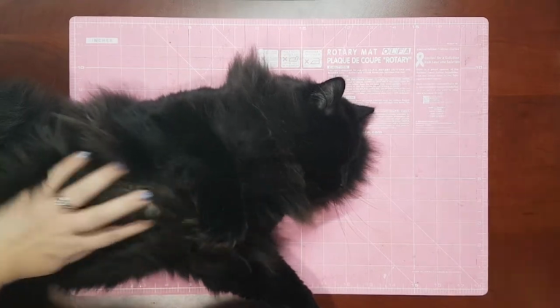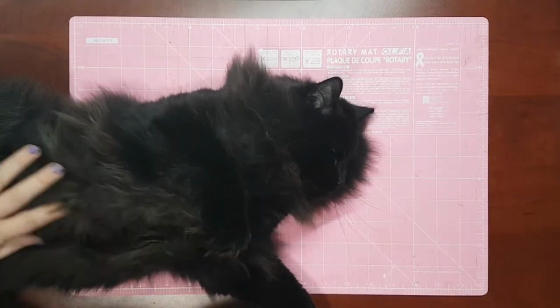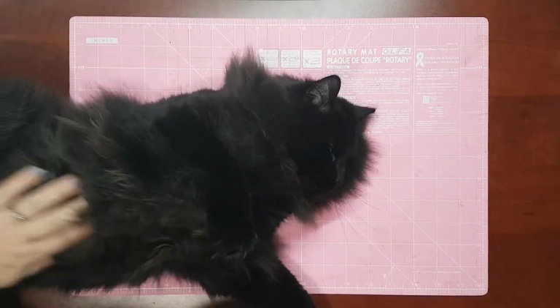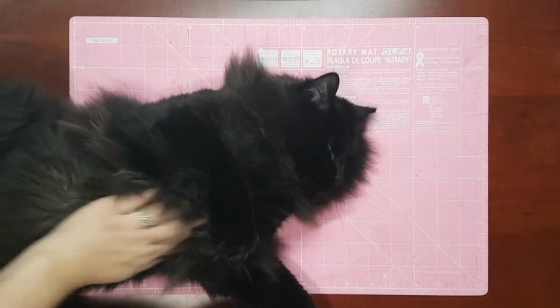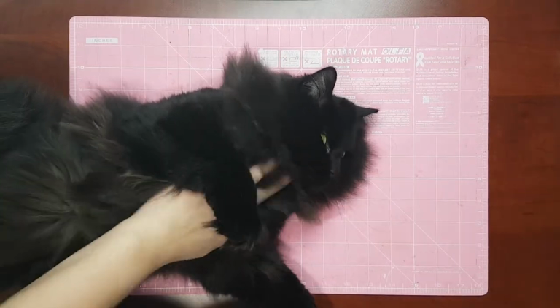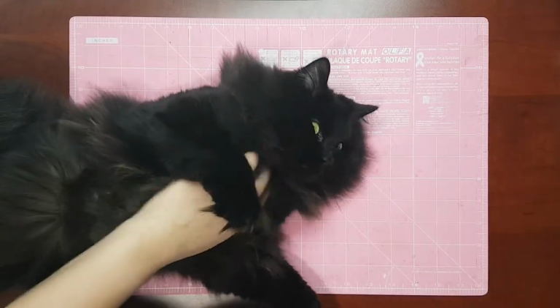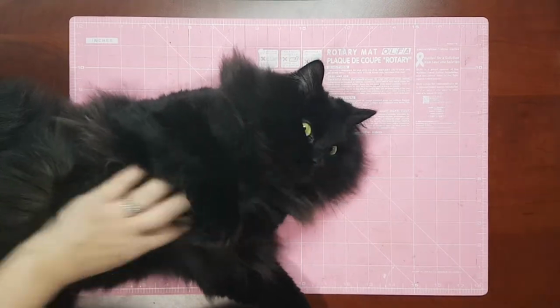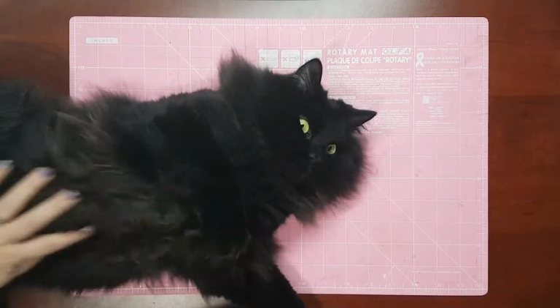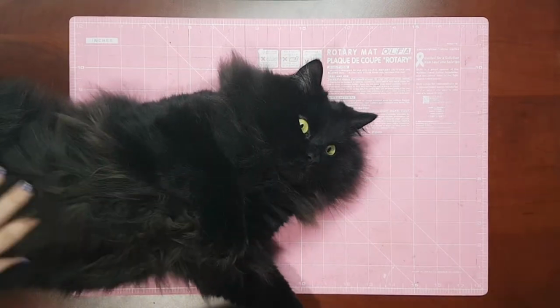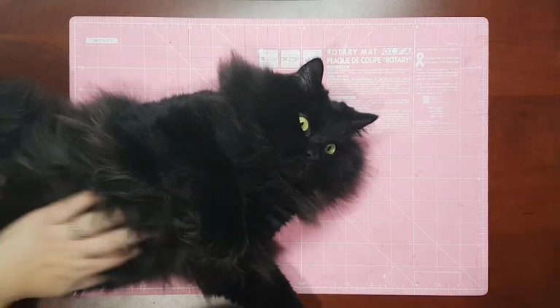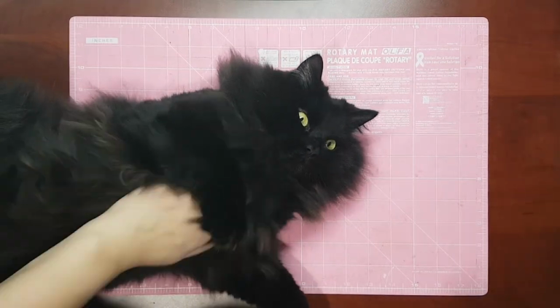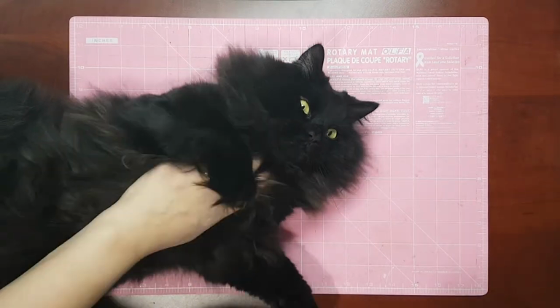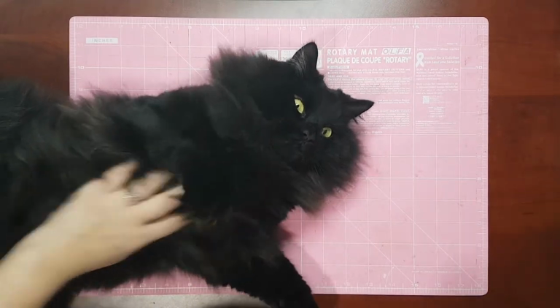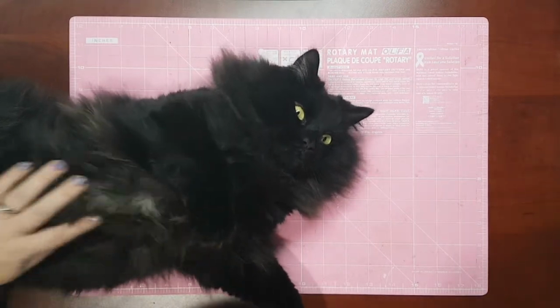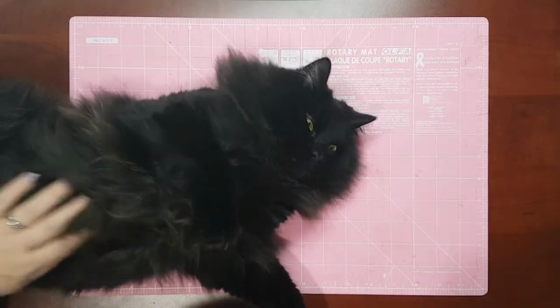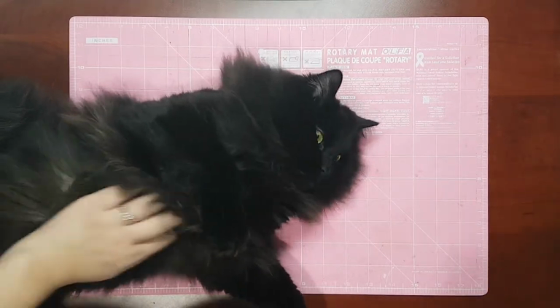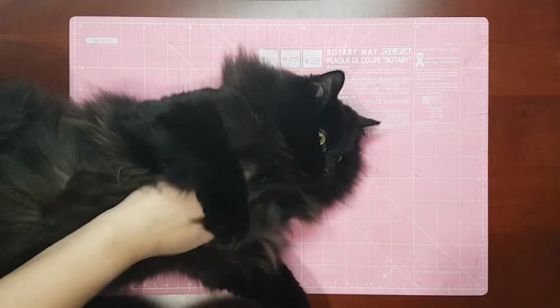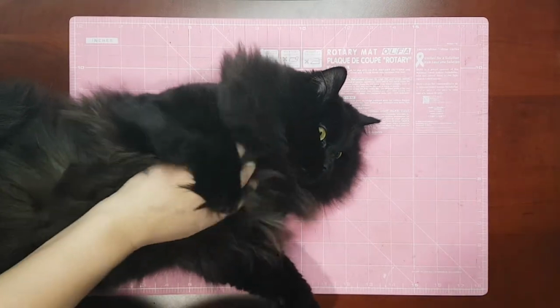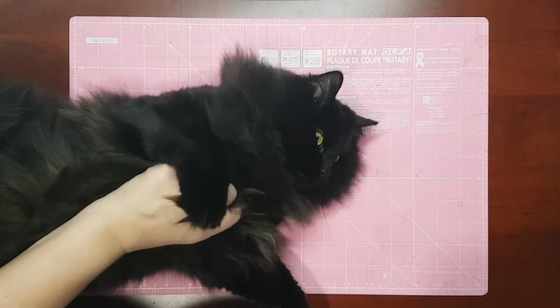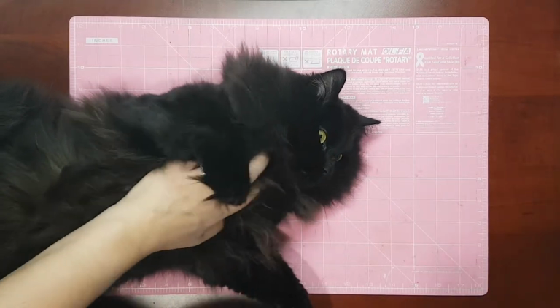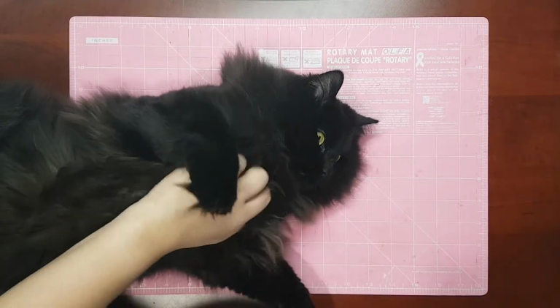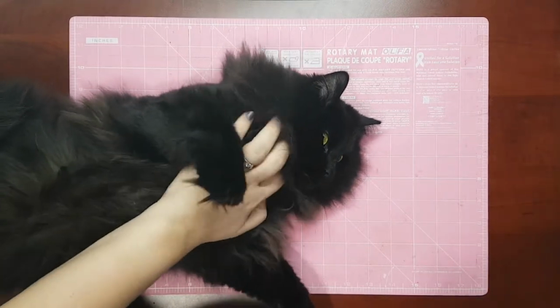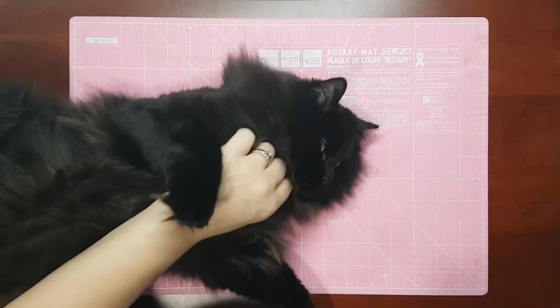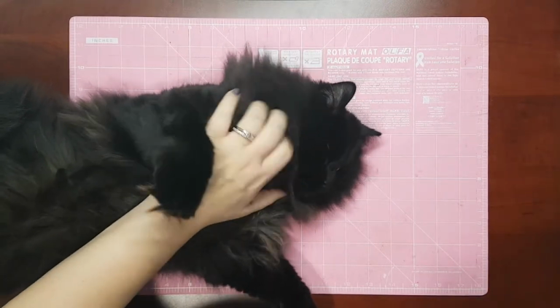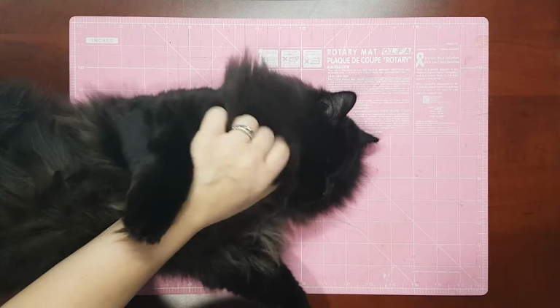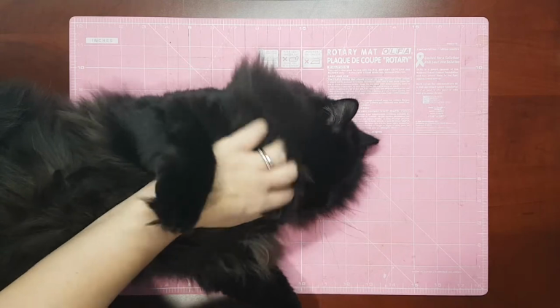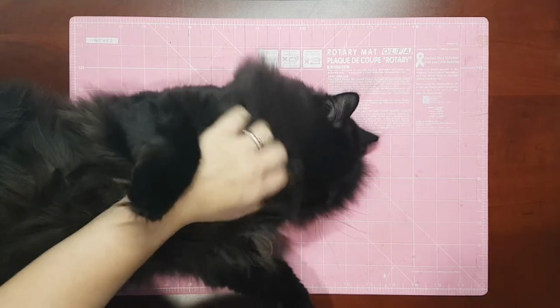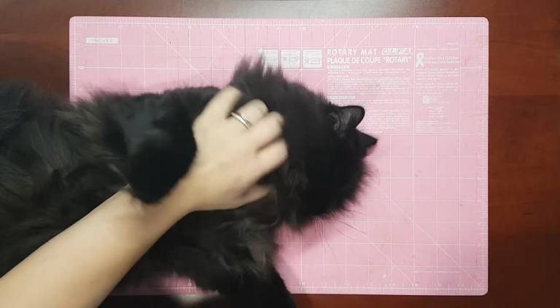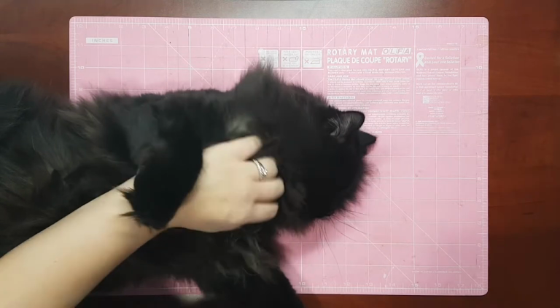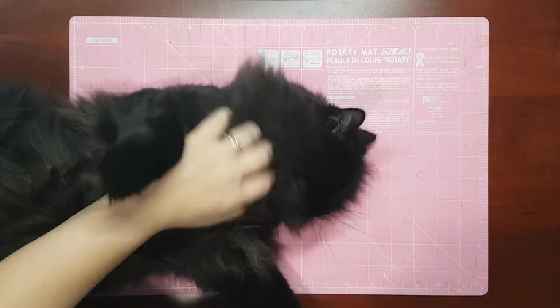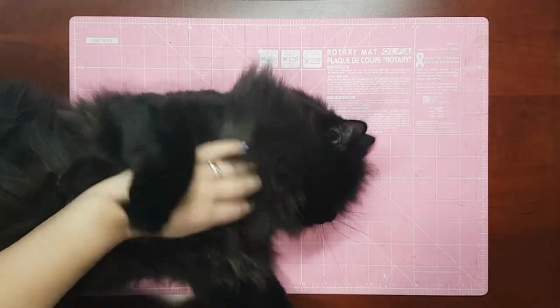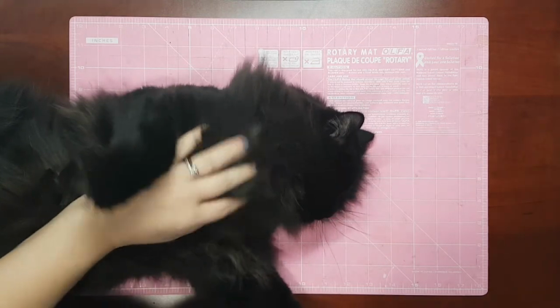How are you supposed to get any work done with this little cutie? Let's get started!